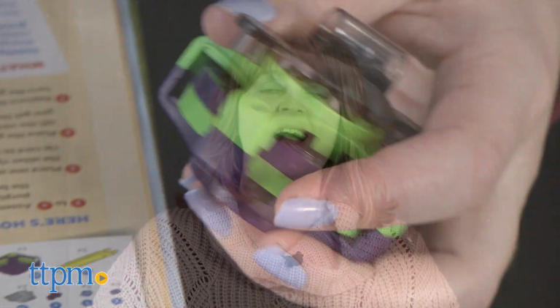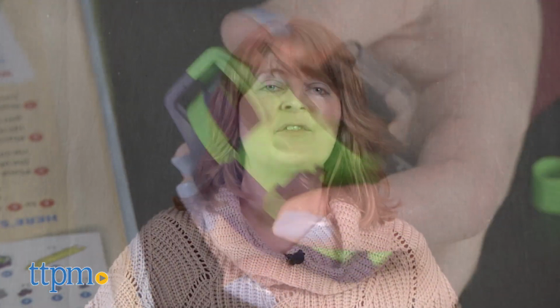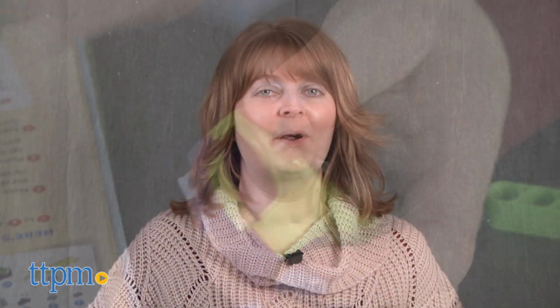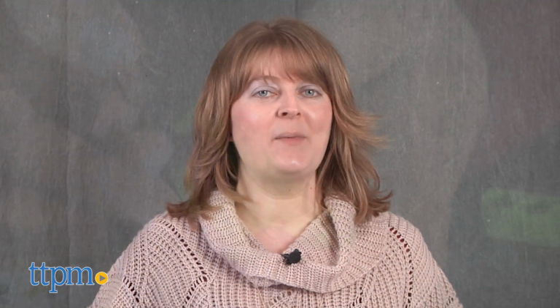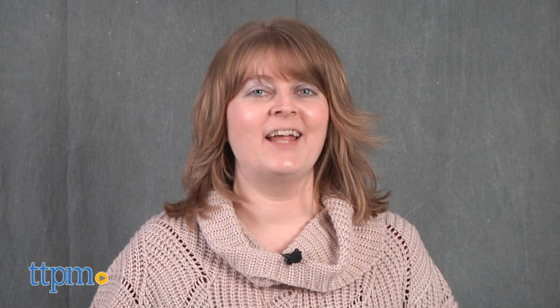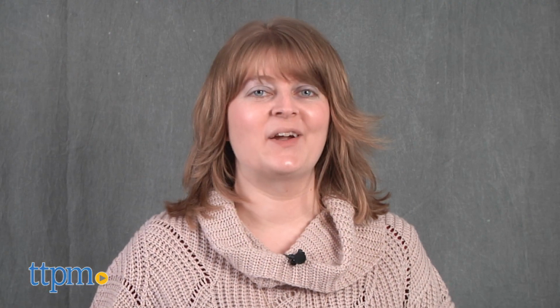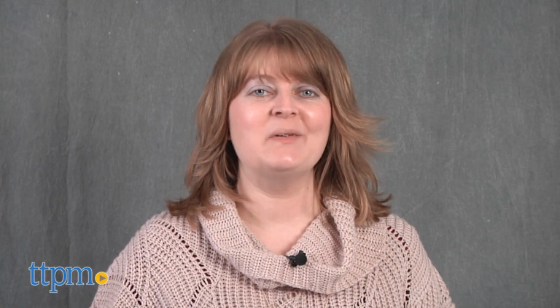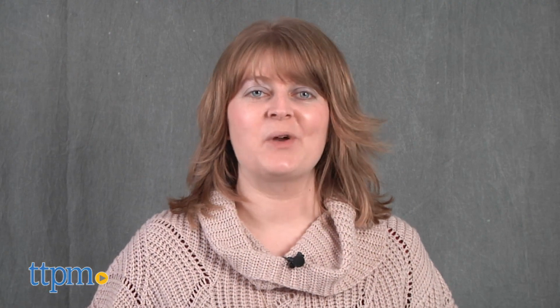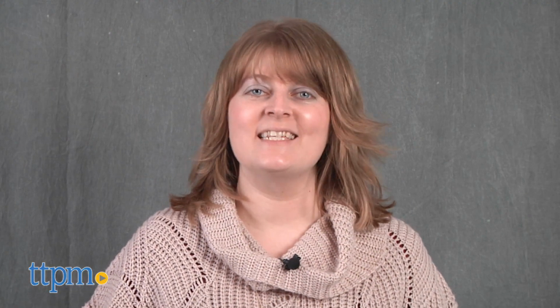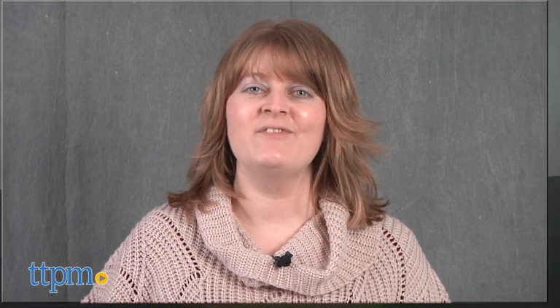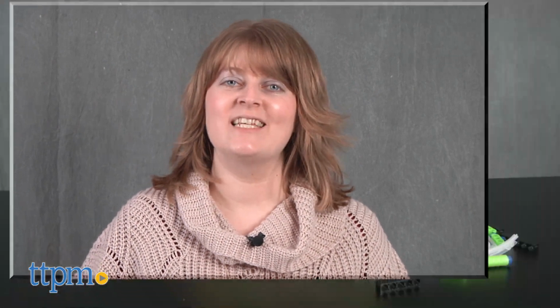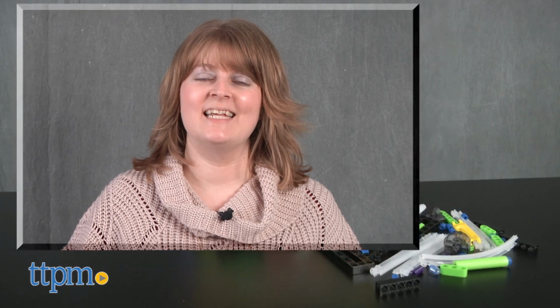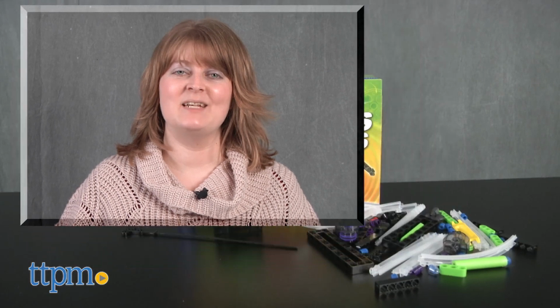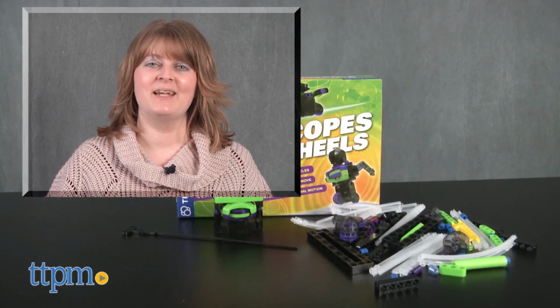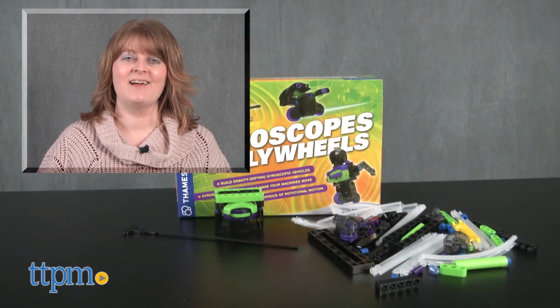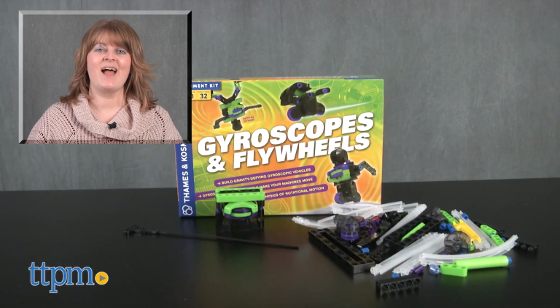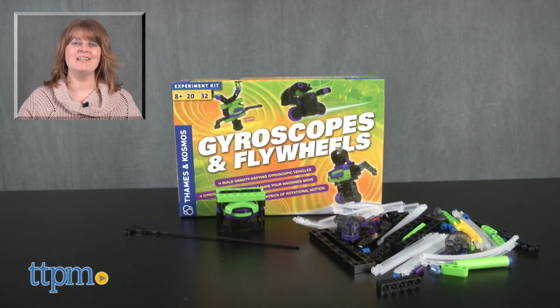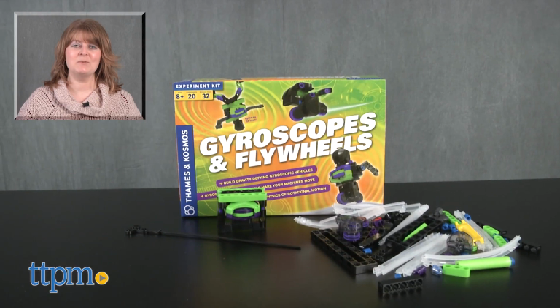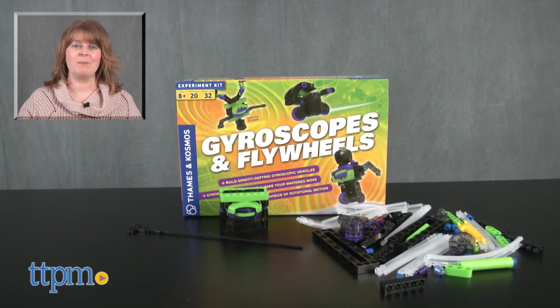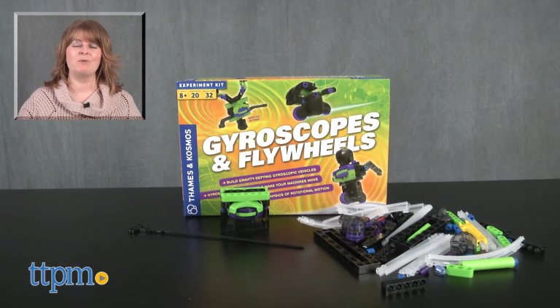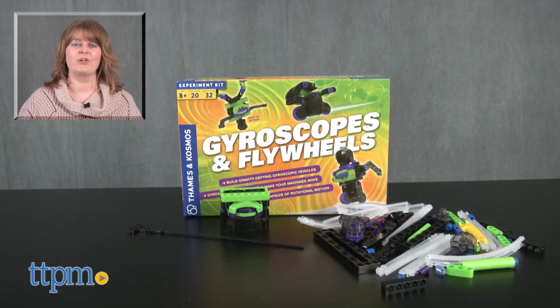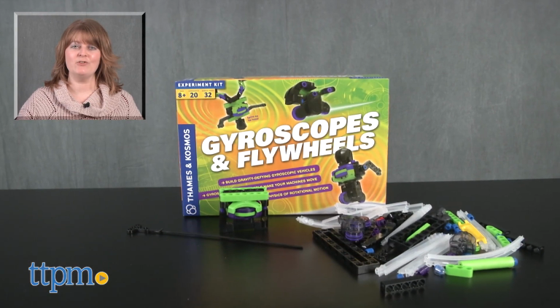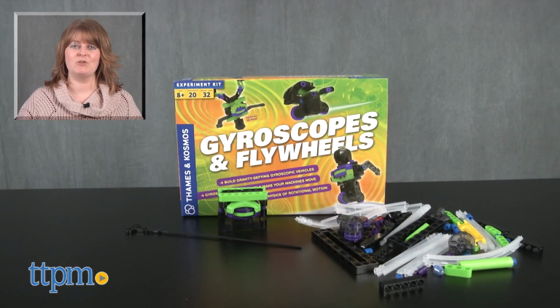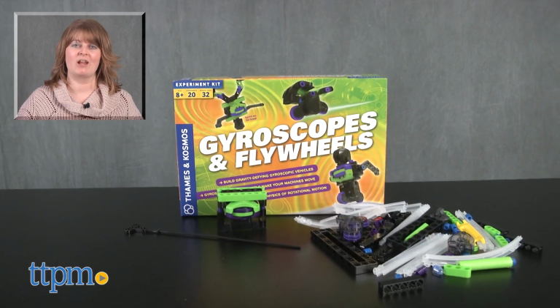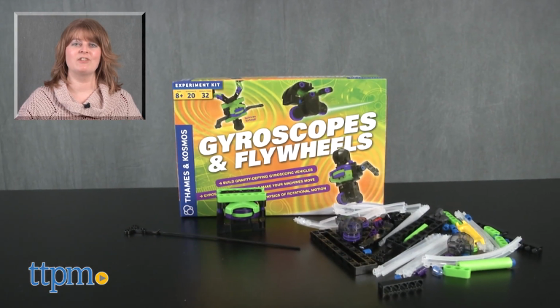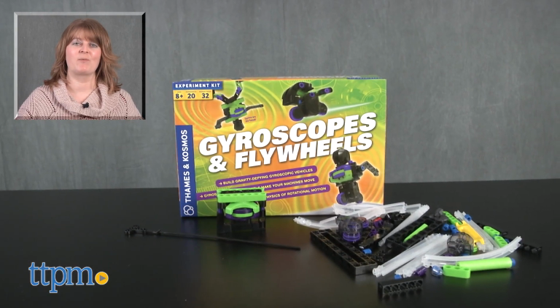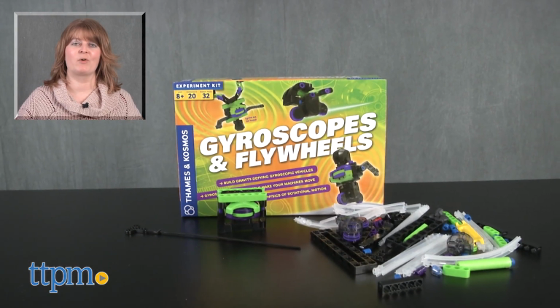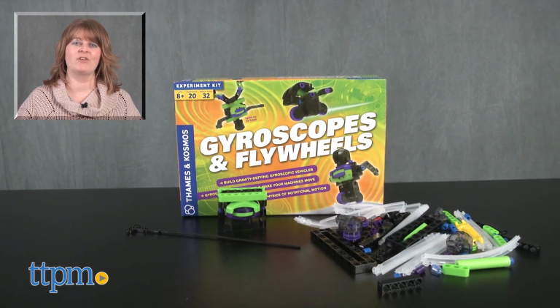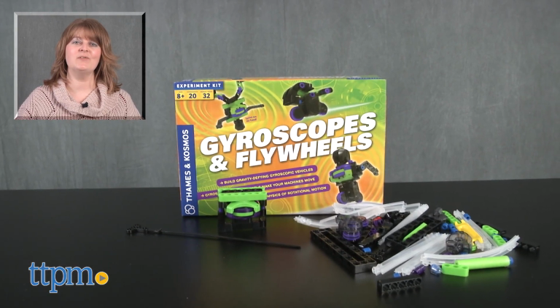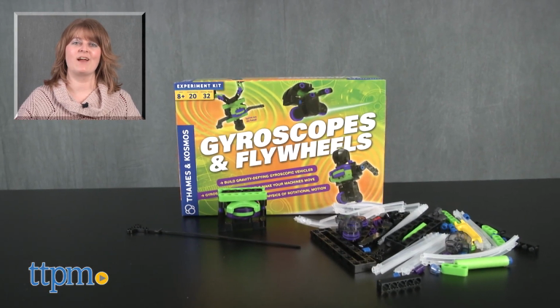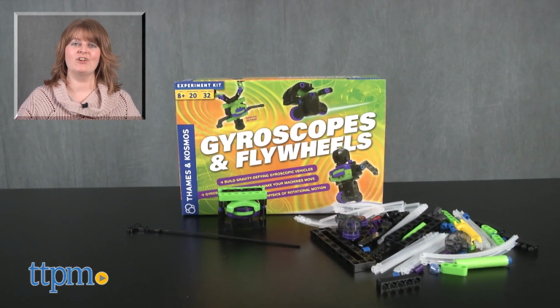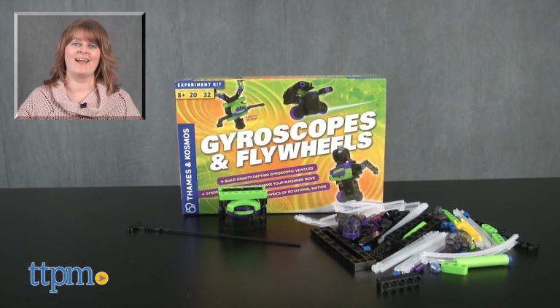This is a hands-on way to get kids interested in science. For where to buy and current prices, visit TTPM, and subscribe to our YouTube channels for more reviews every day.